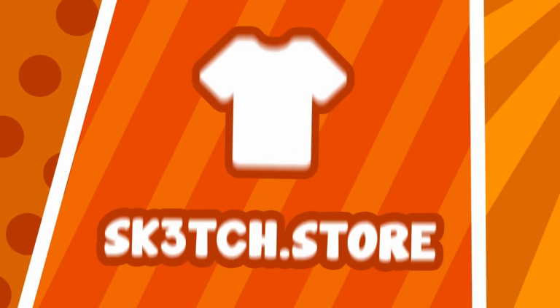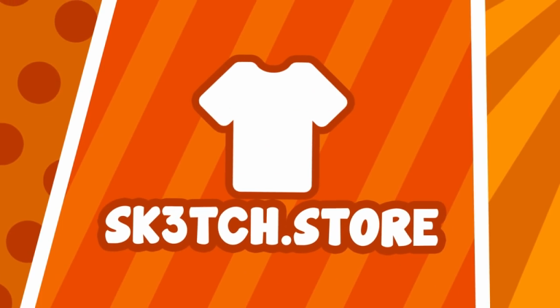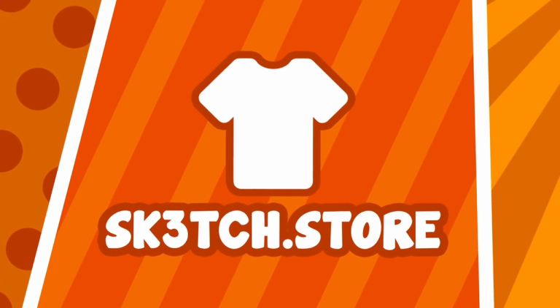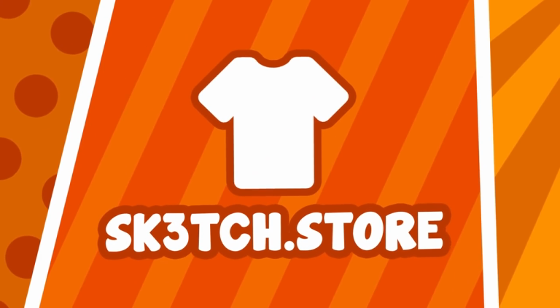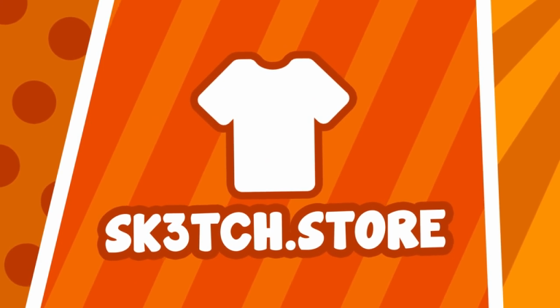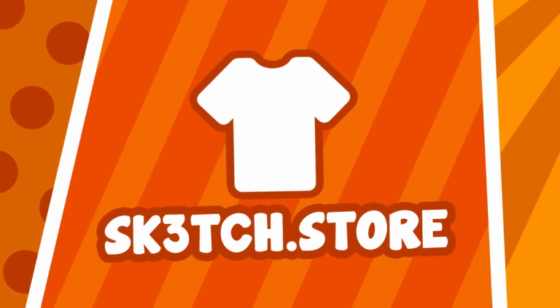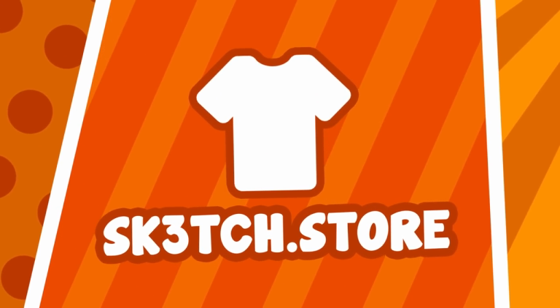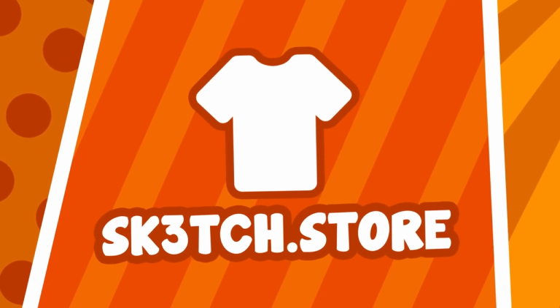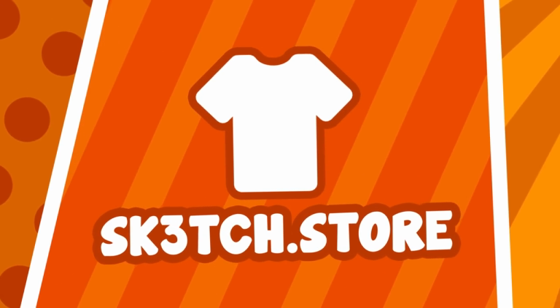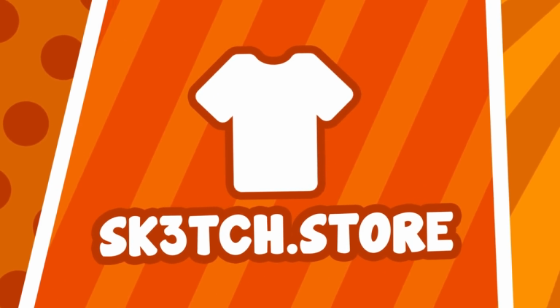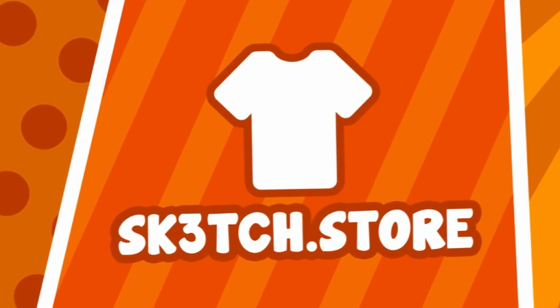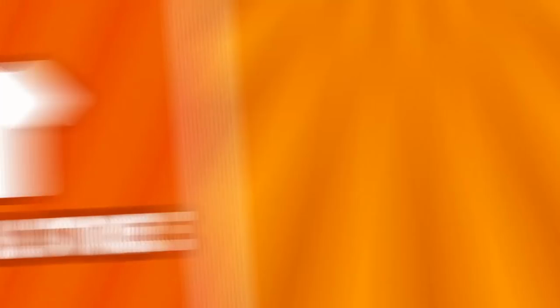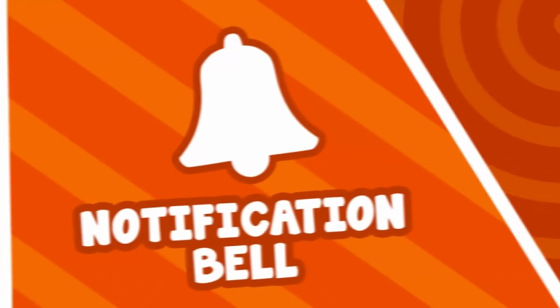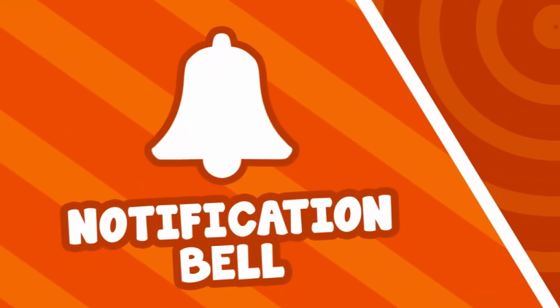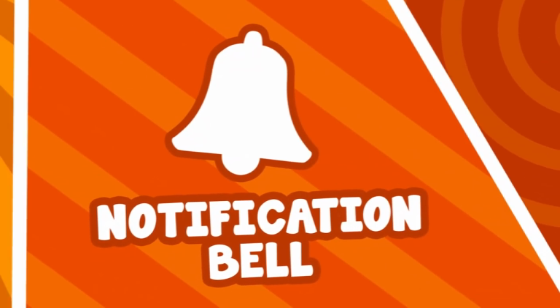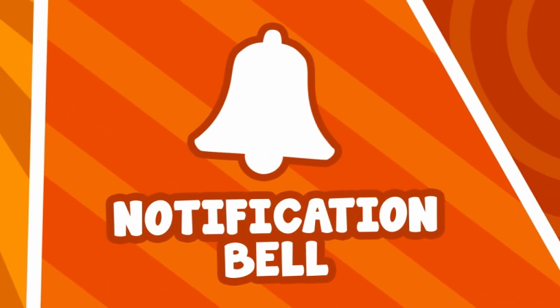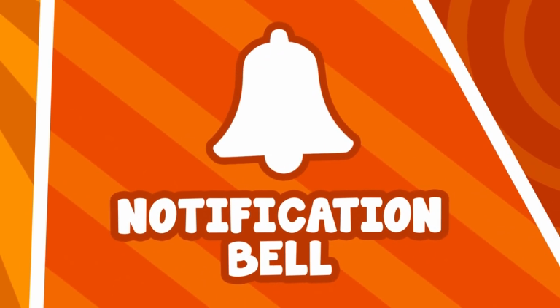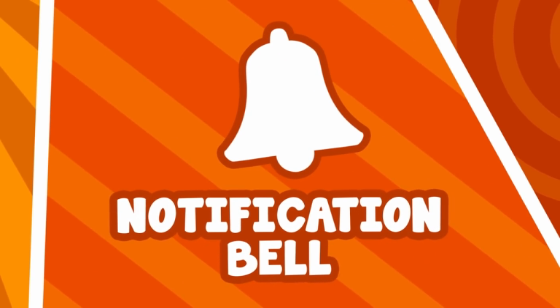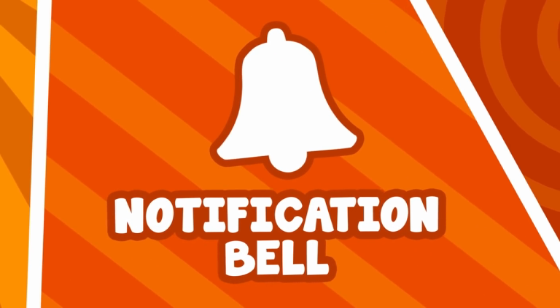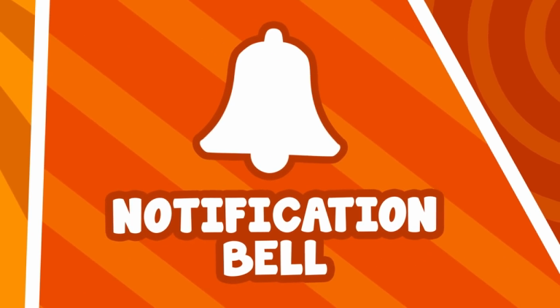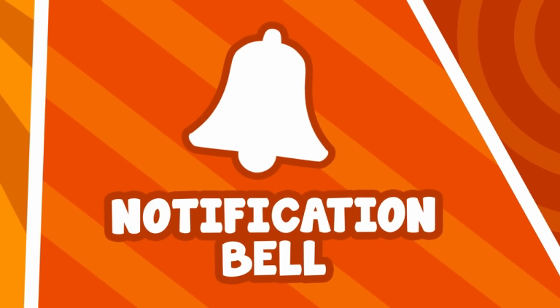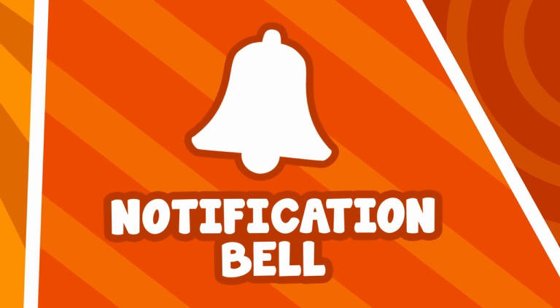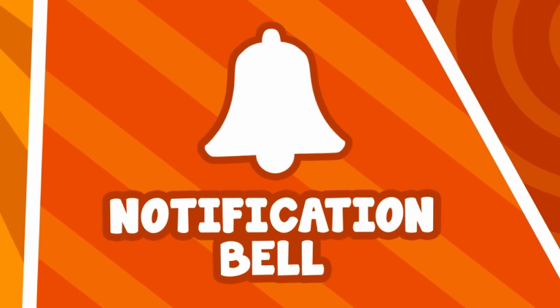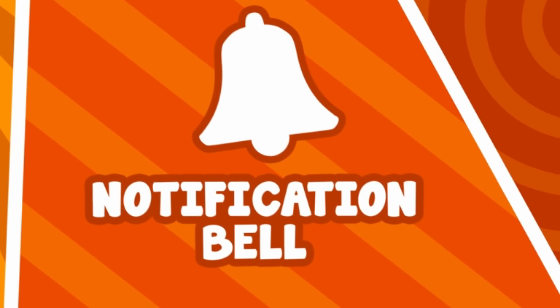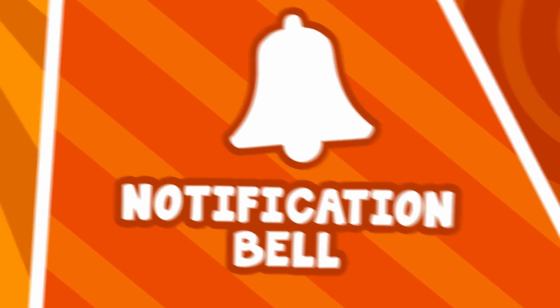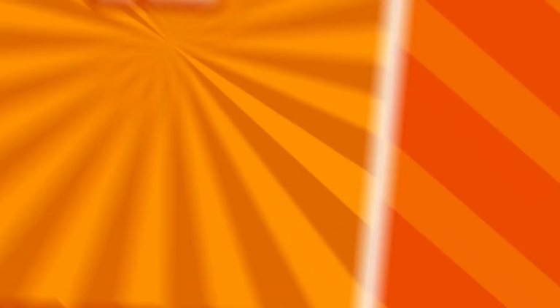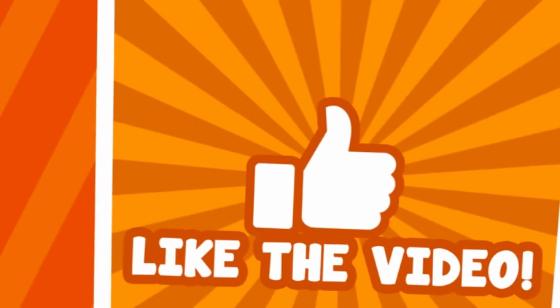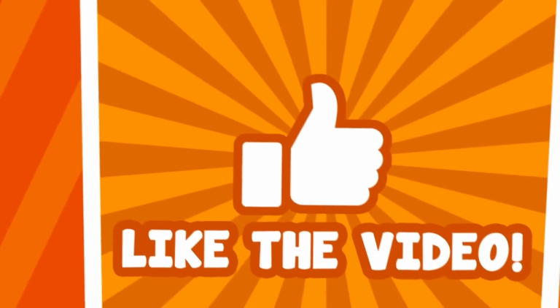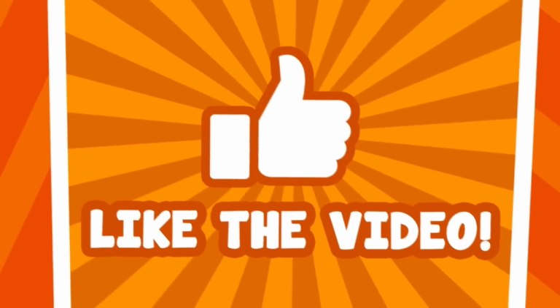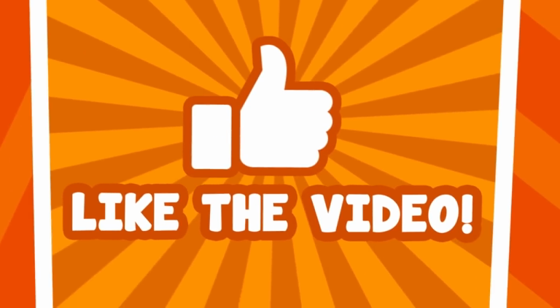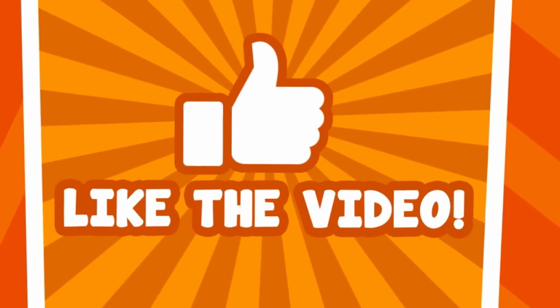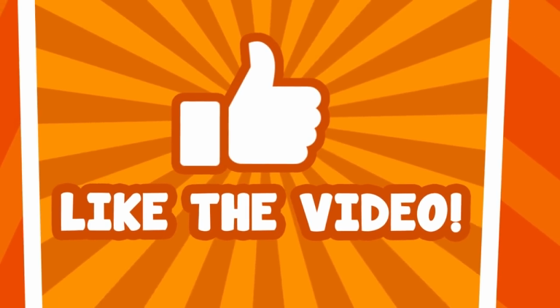Check out sketch.store for merch, tap the notification bell to never miss a video, and make sure to hit the like button.